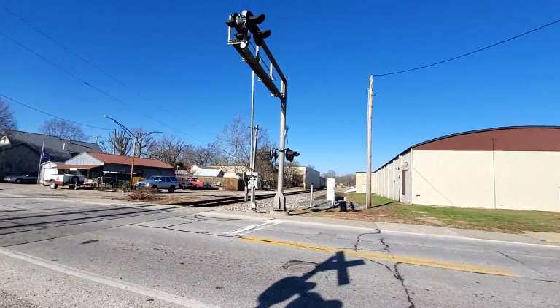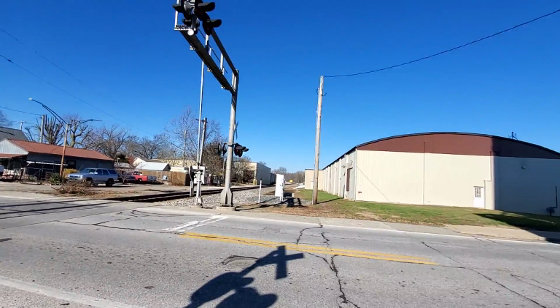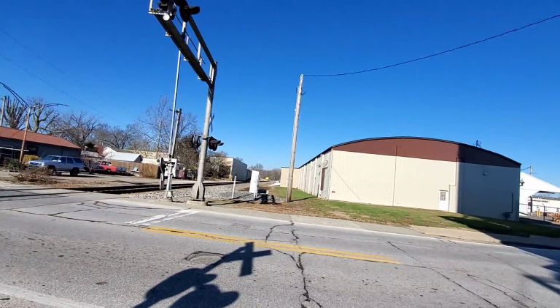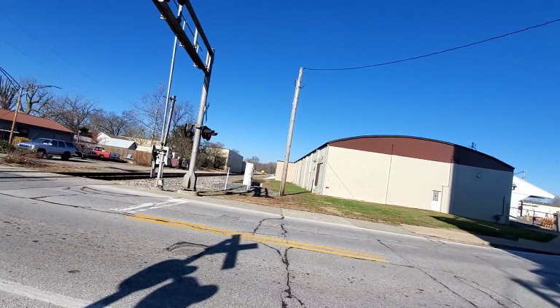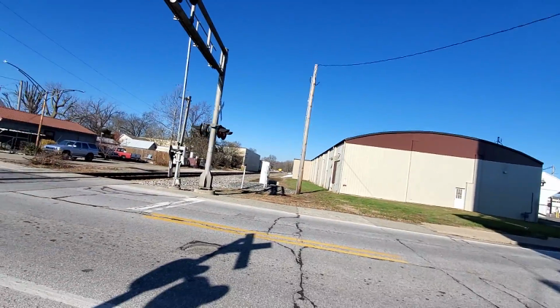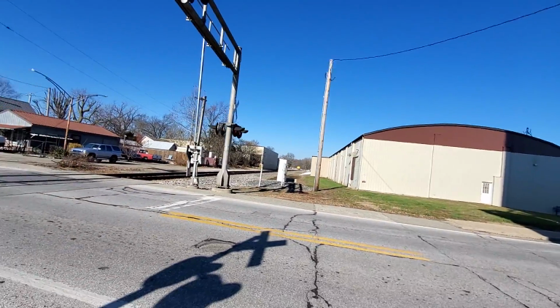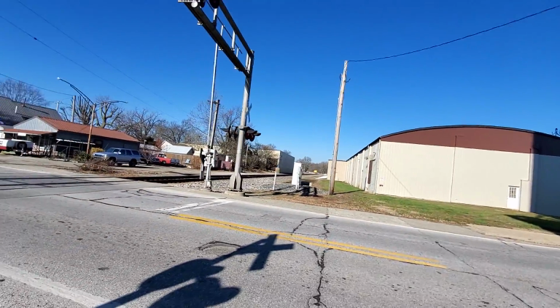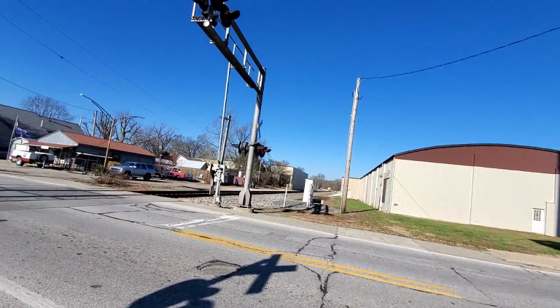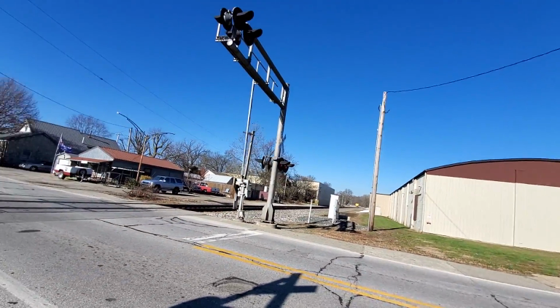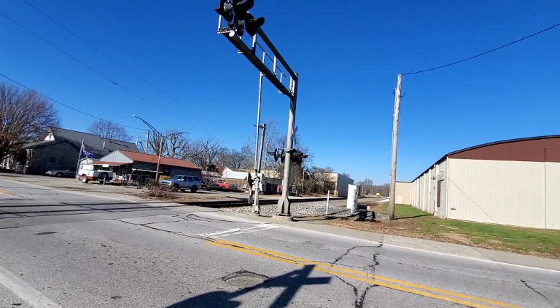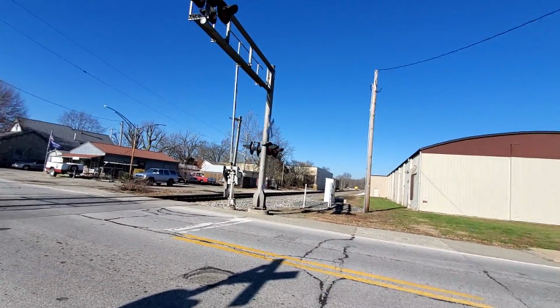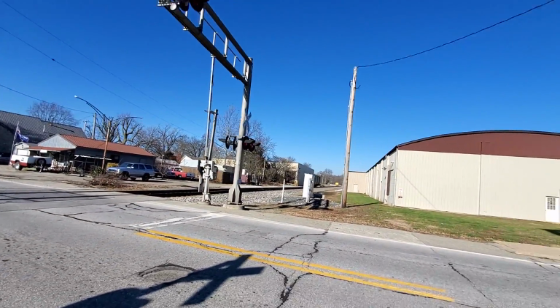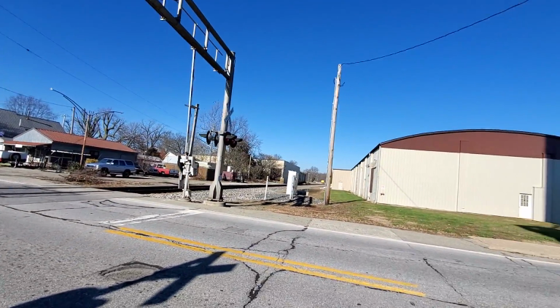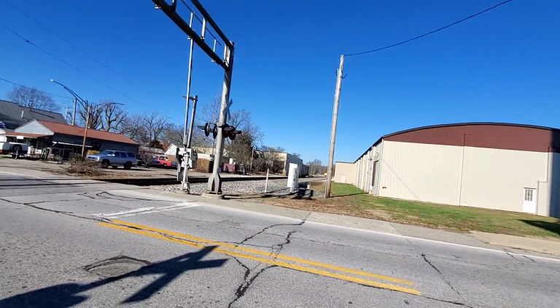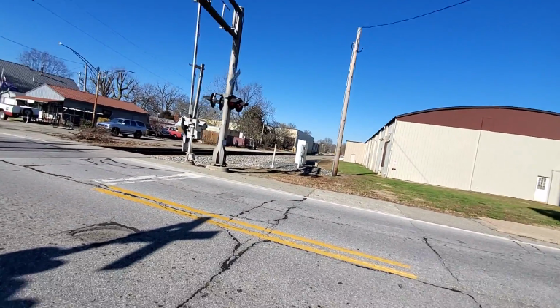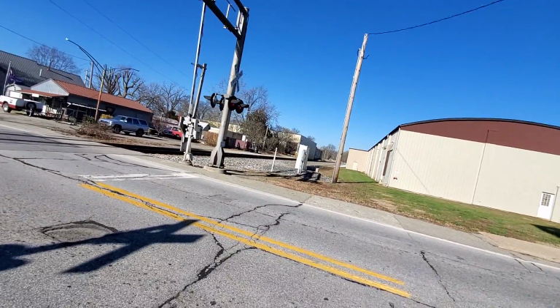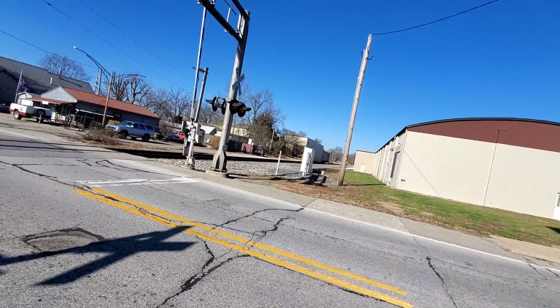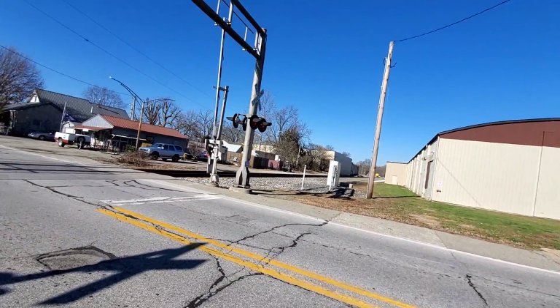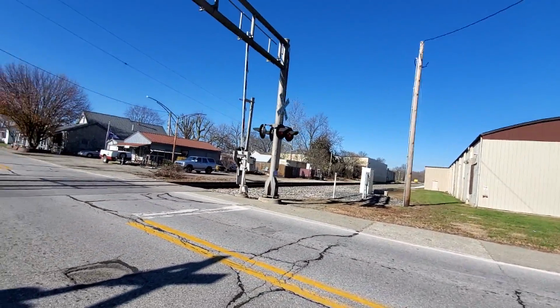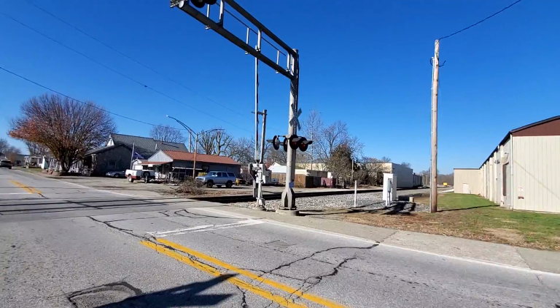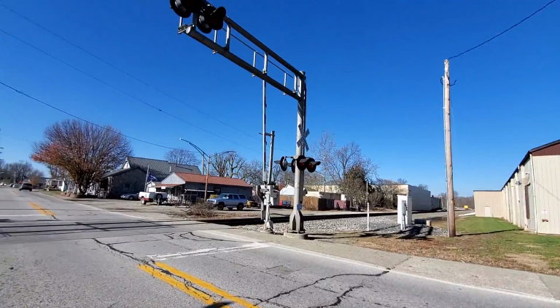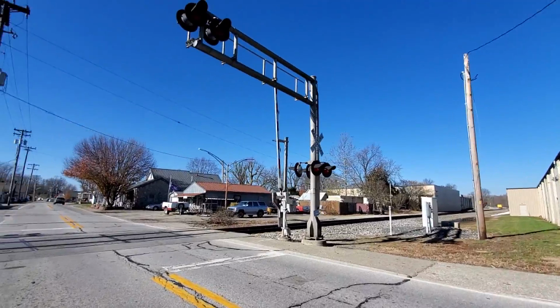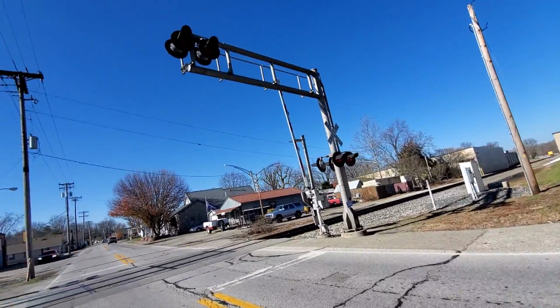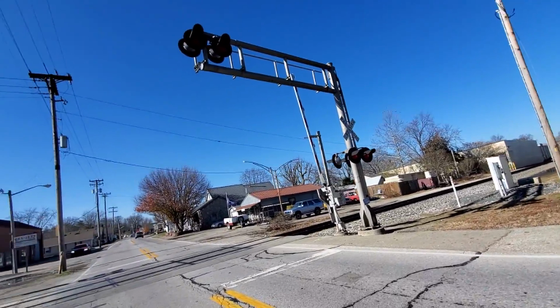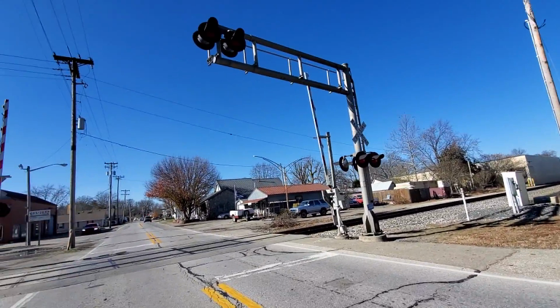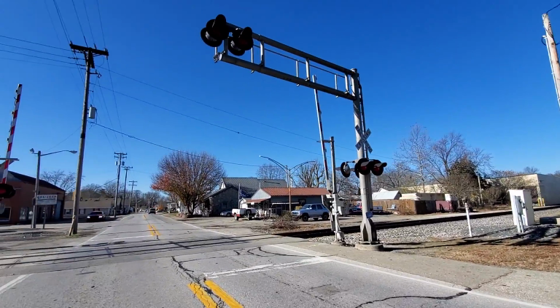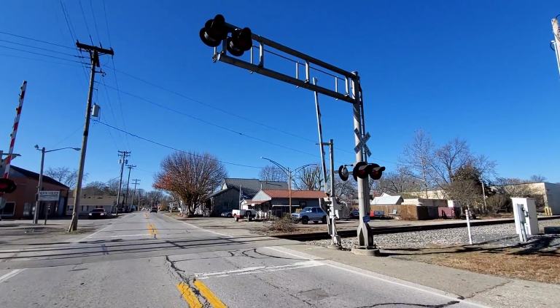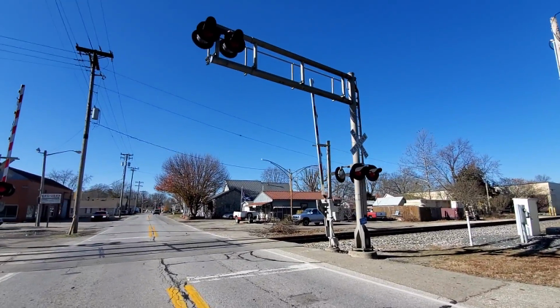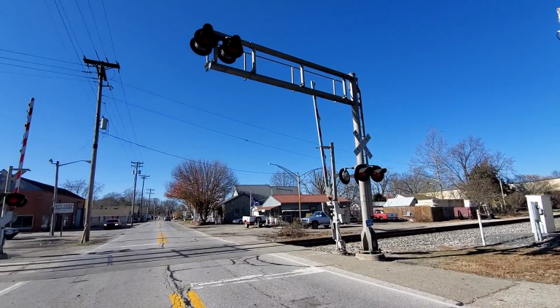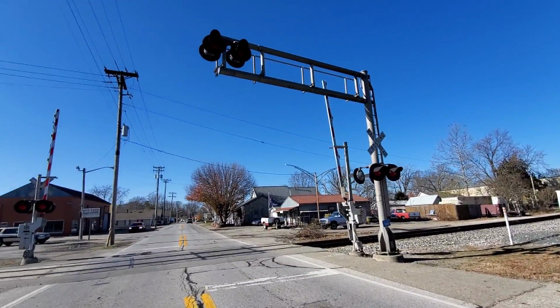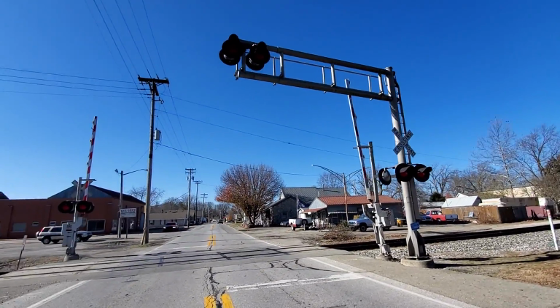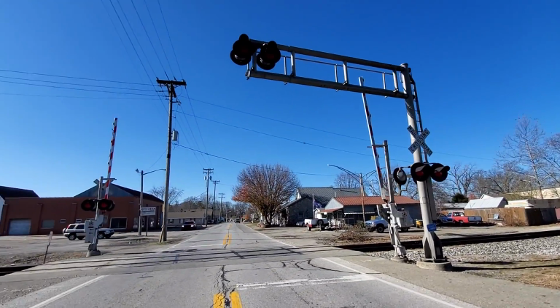This is a Conrail install for sure, obviously with changes.